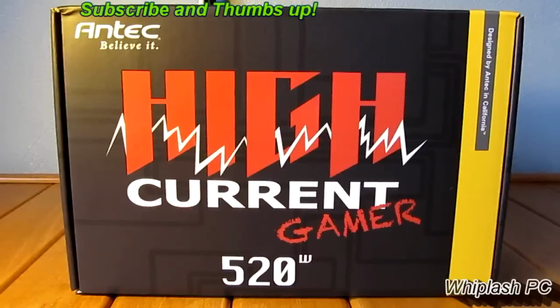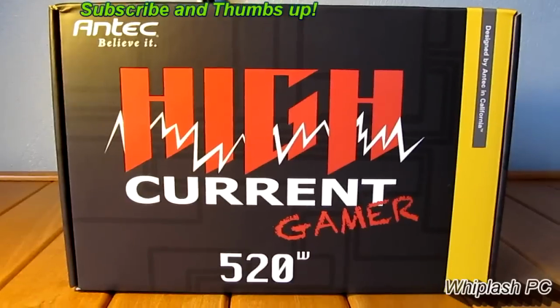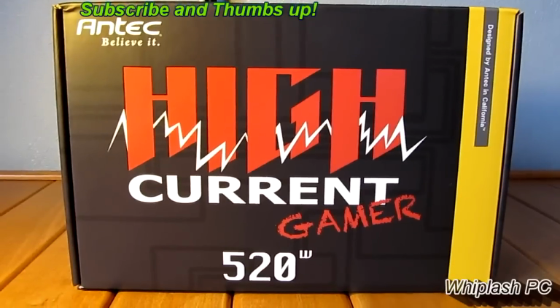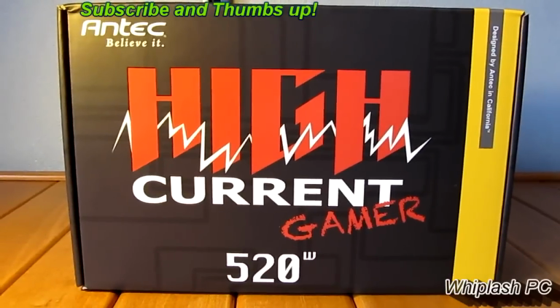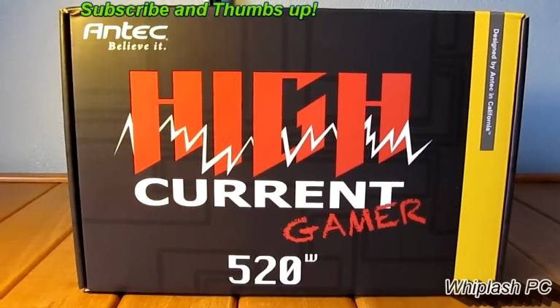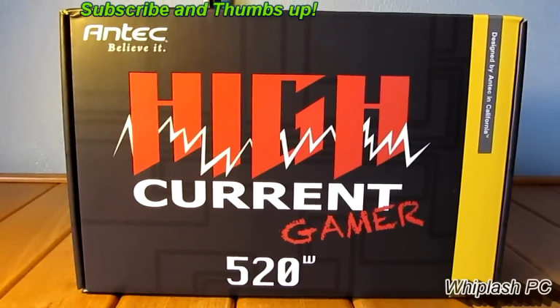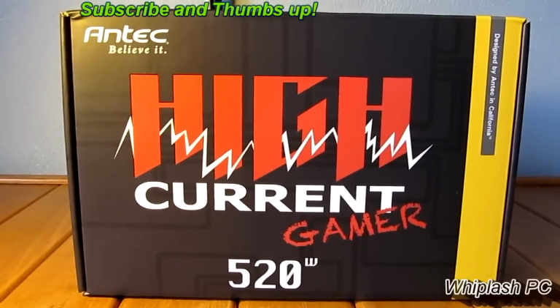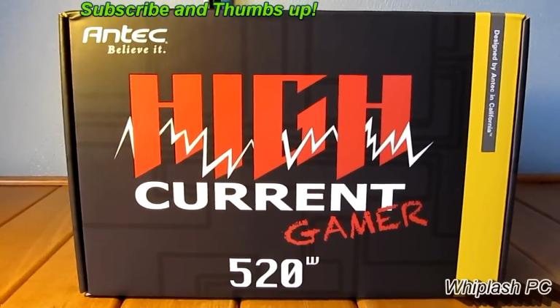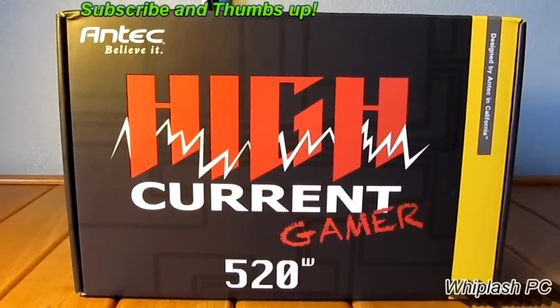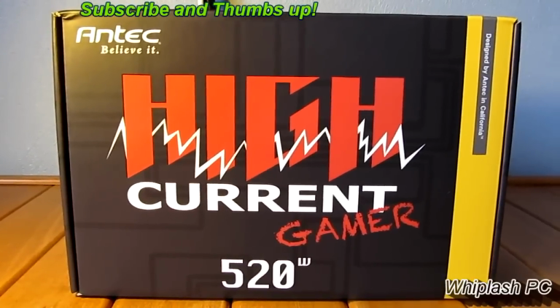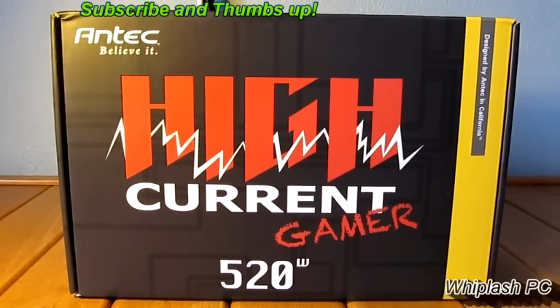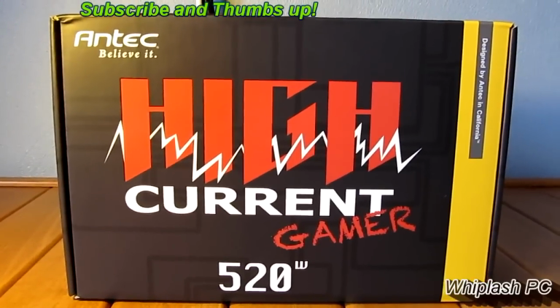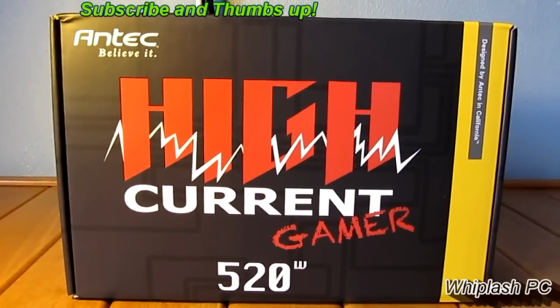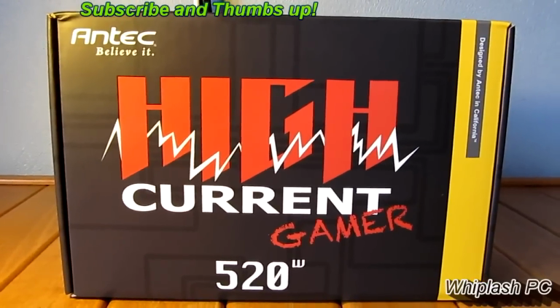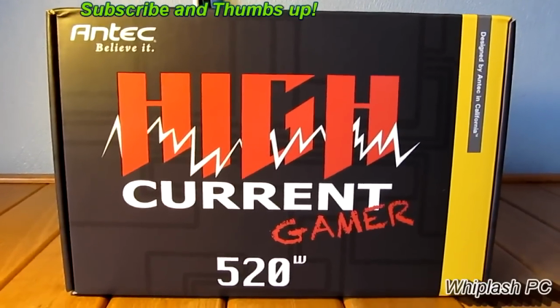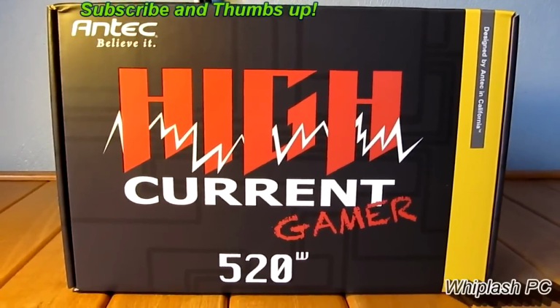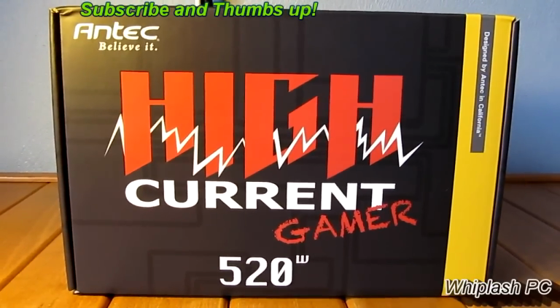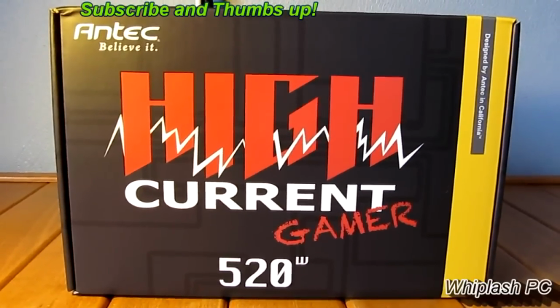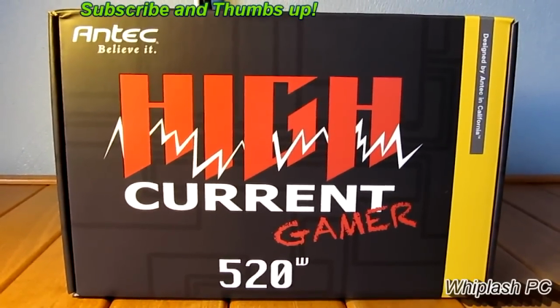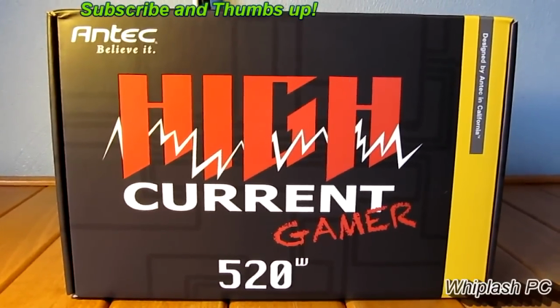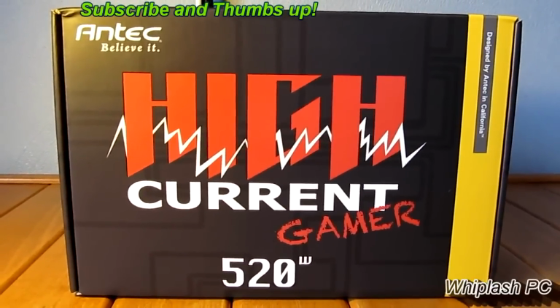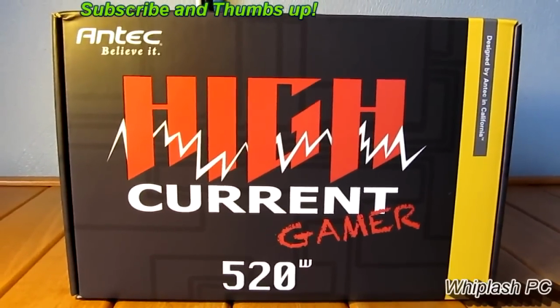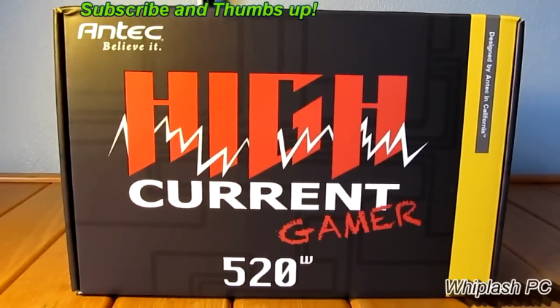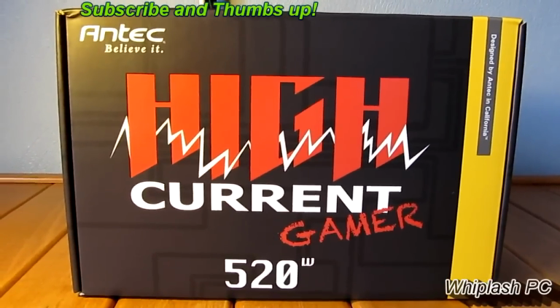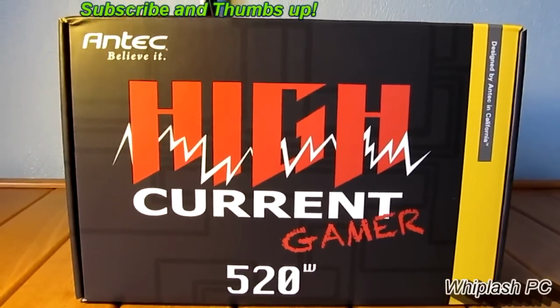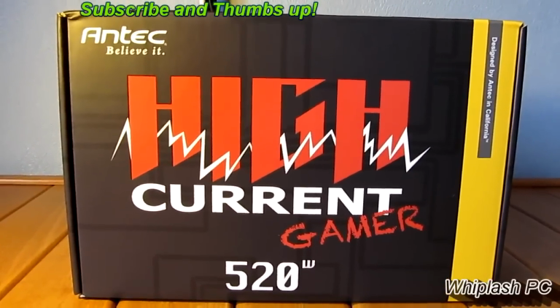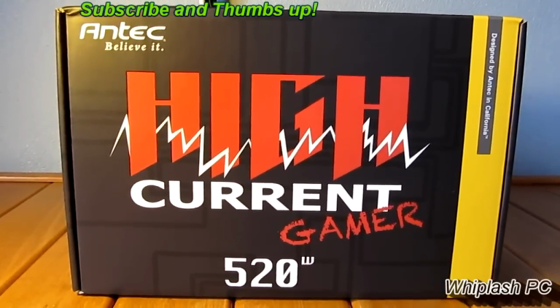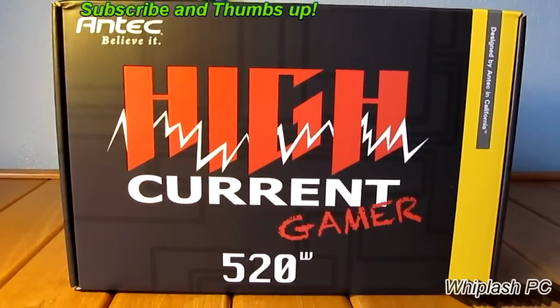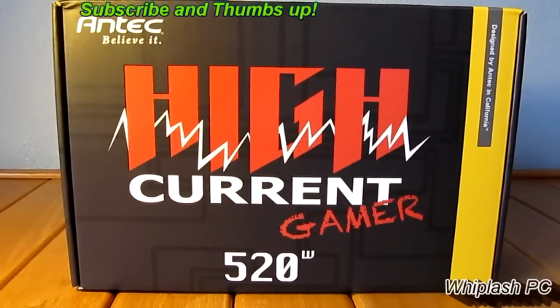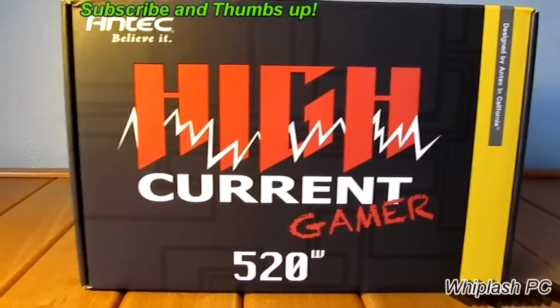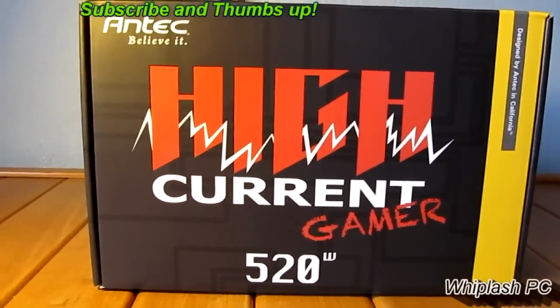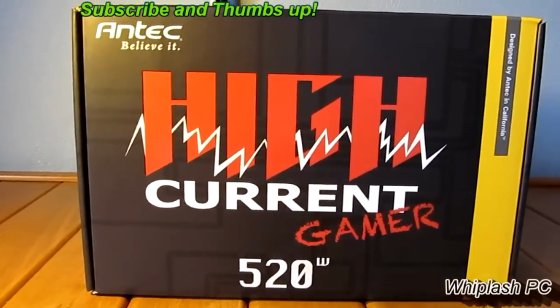Hi, this is Colton from WhiplashPC.com. Today we have the Antec High Current Gamer 520W Power Supply.